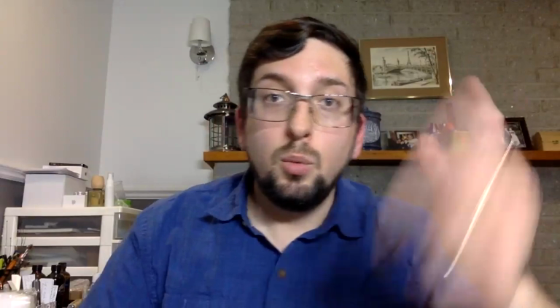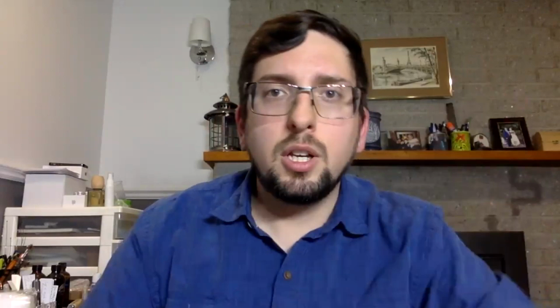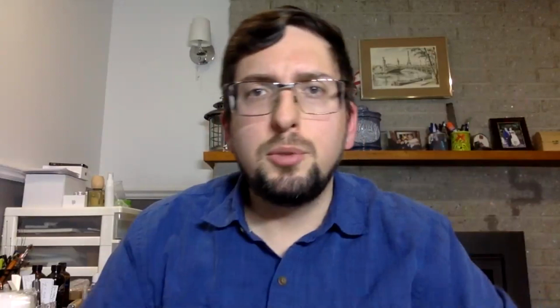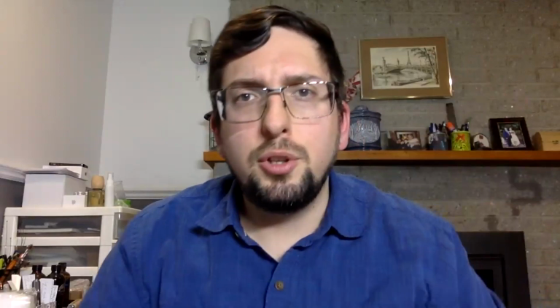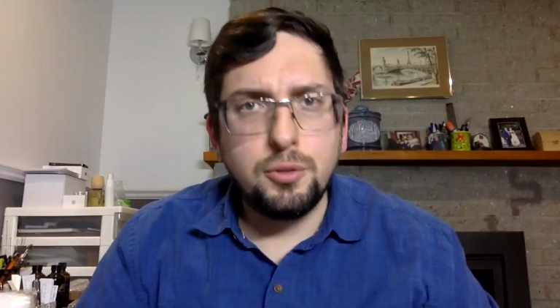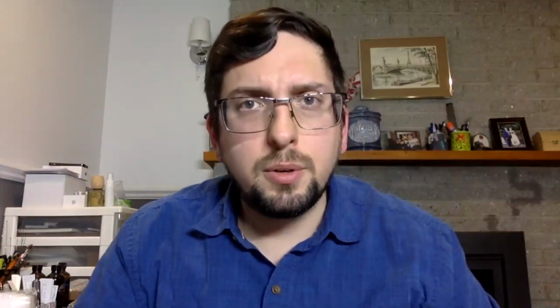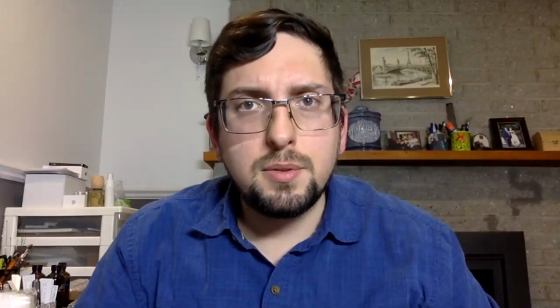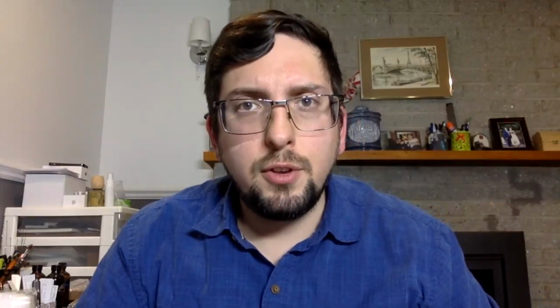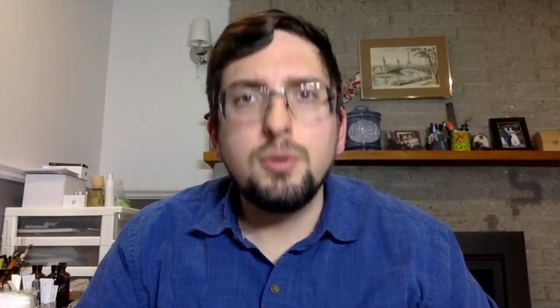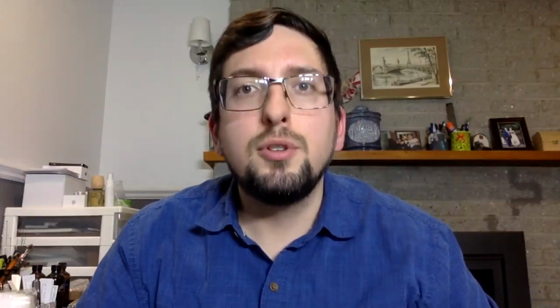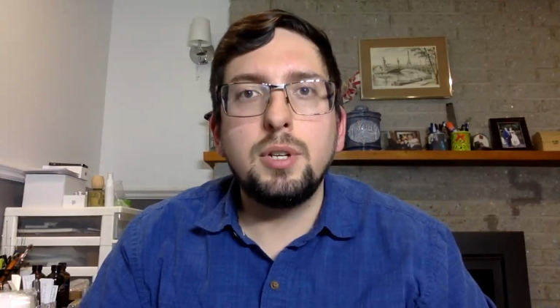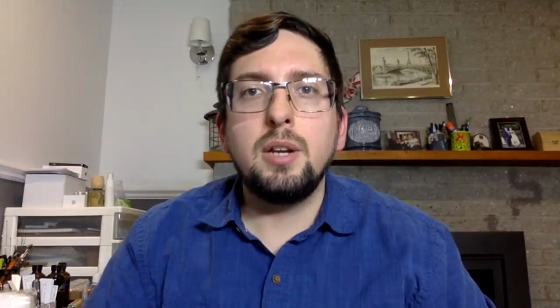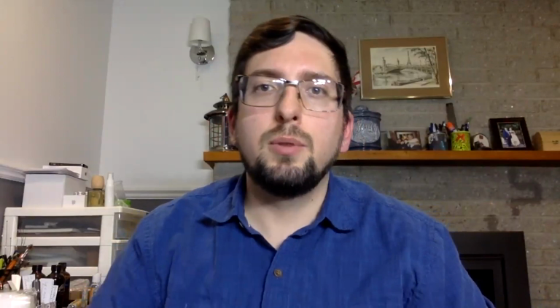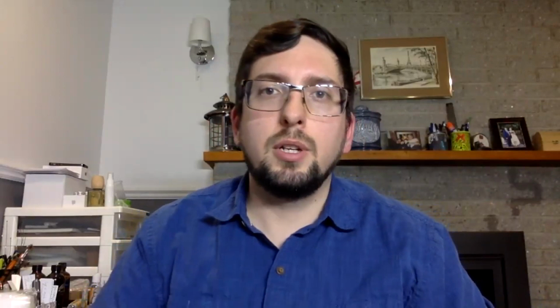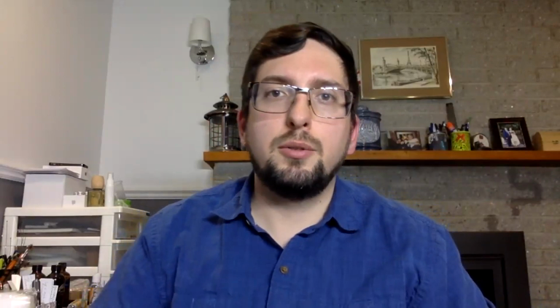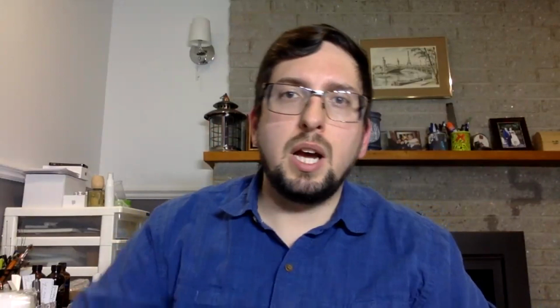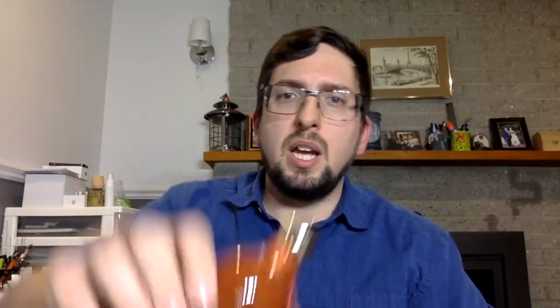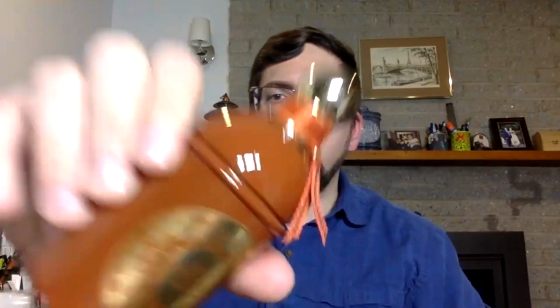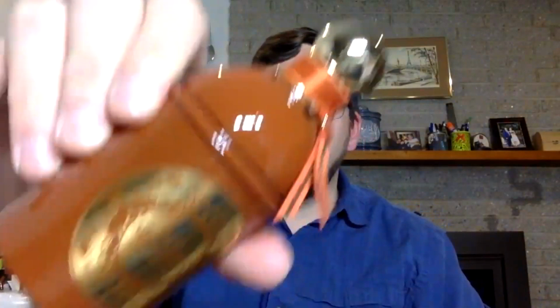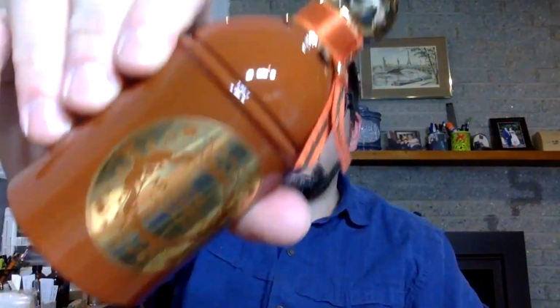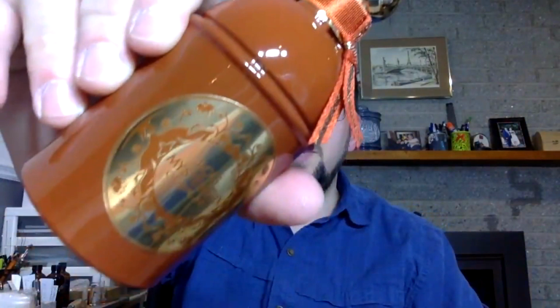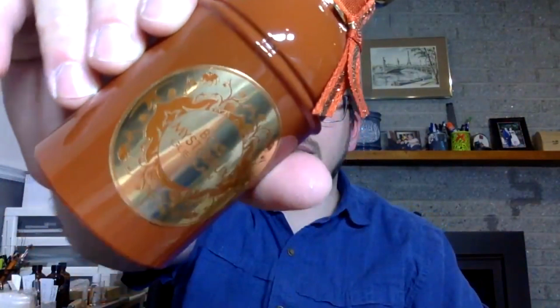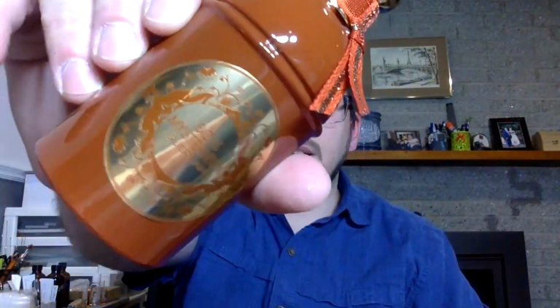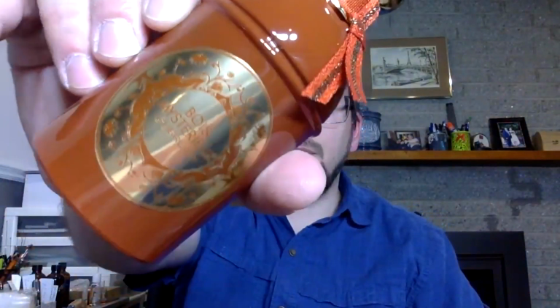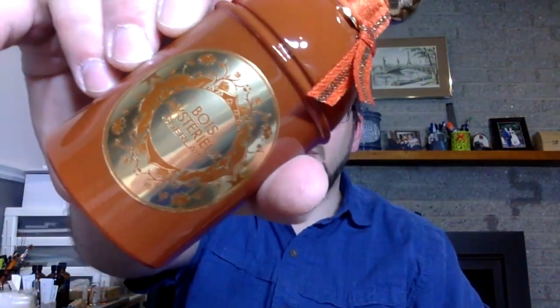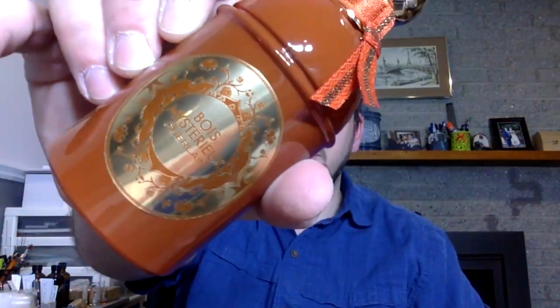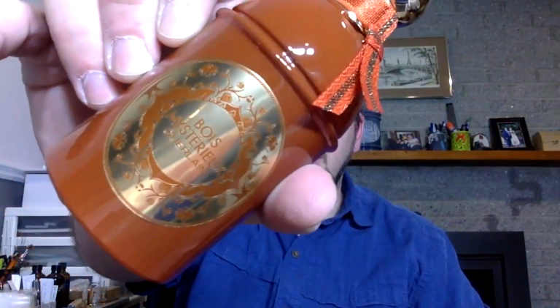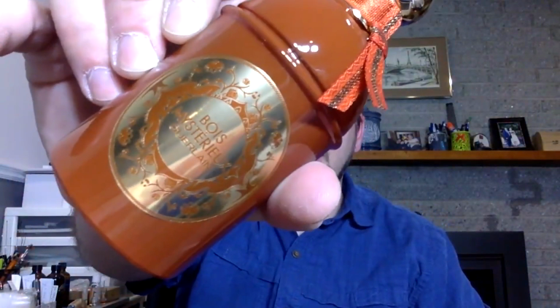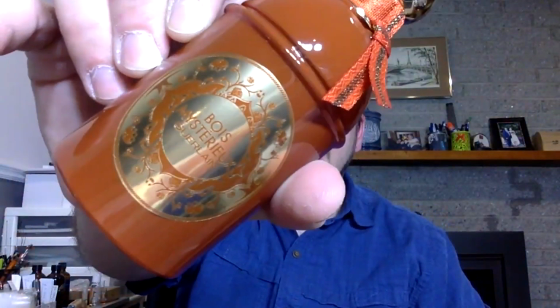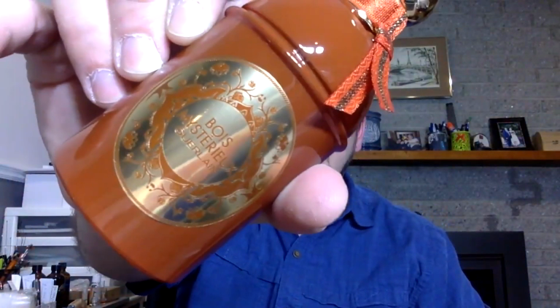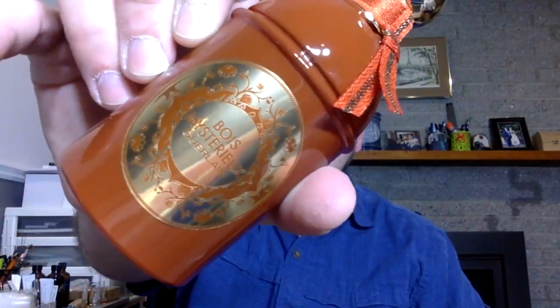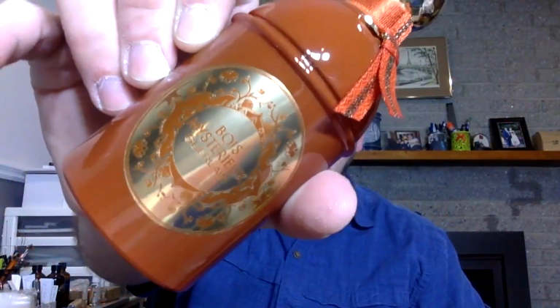Welcome to a new fragrance review. Today we're going to try Bois Mysterieux by Guerlain.